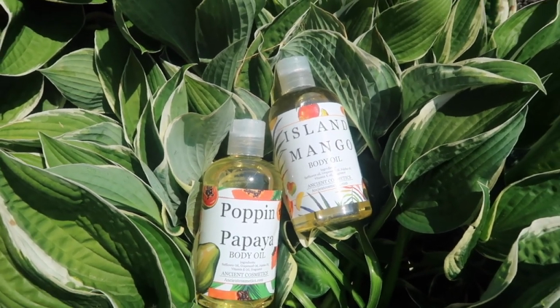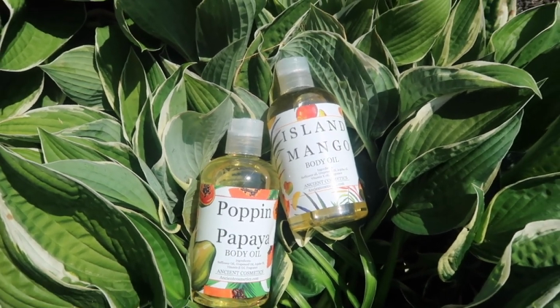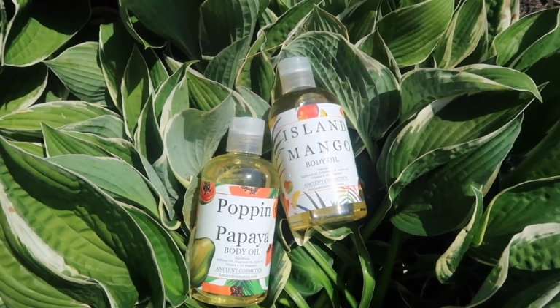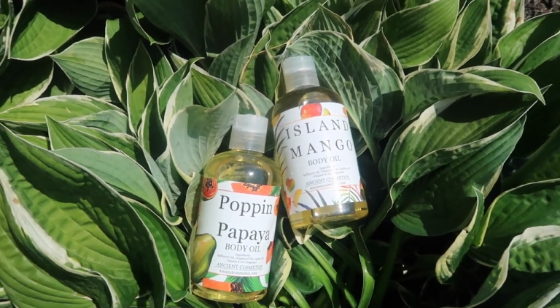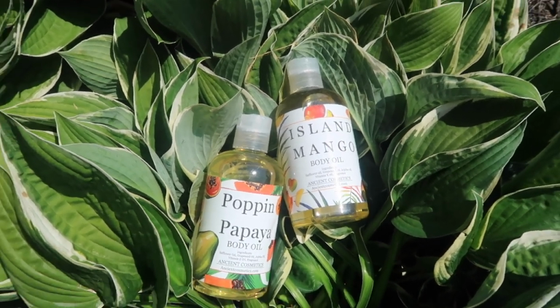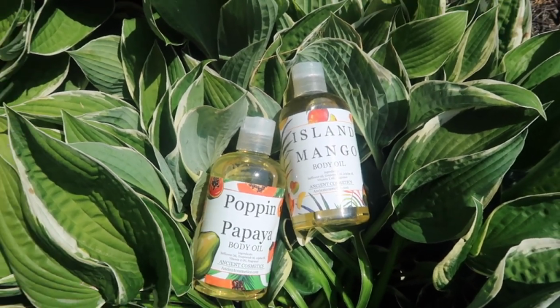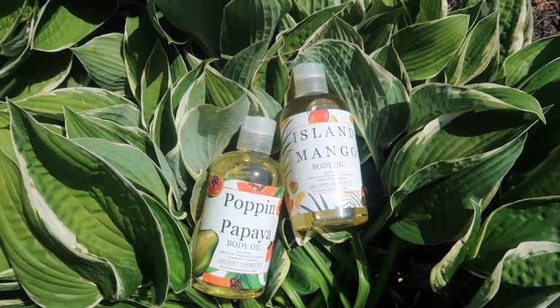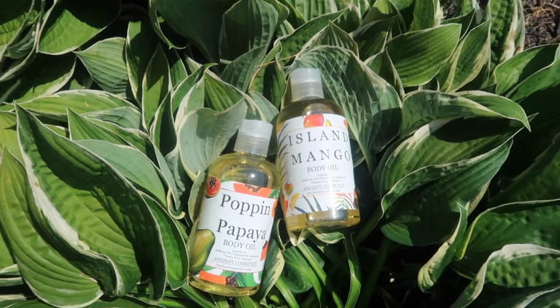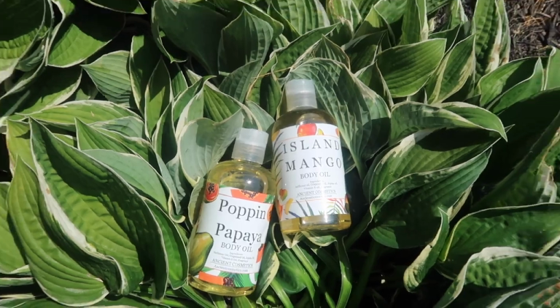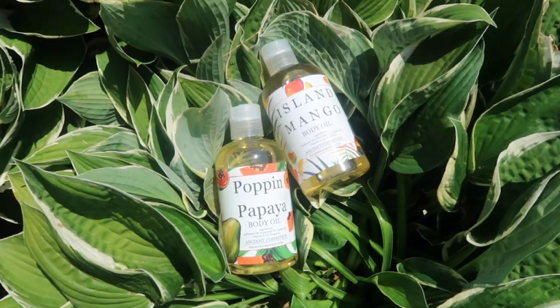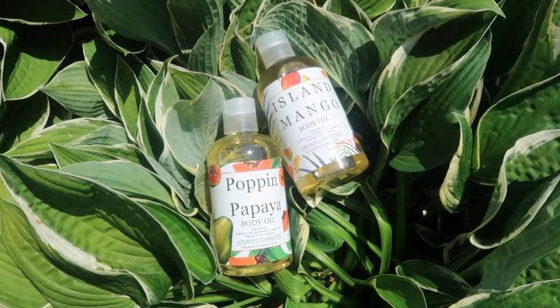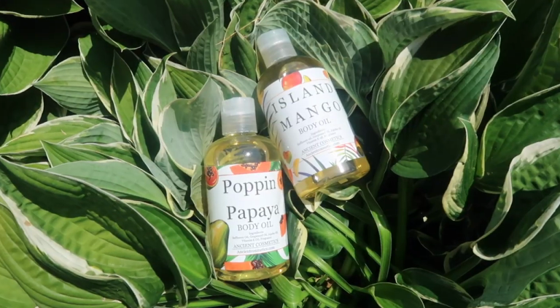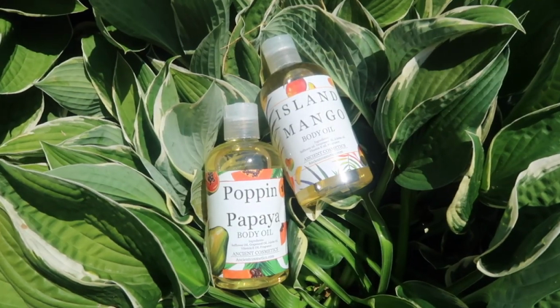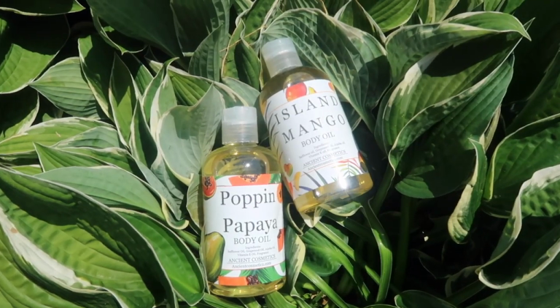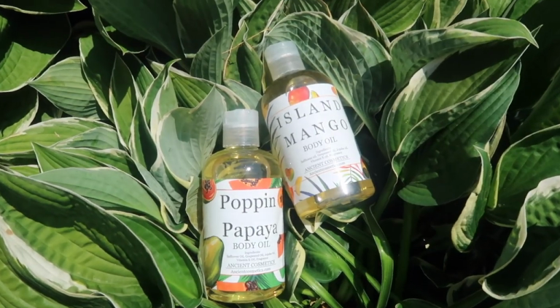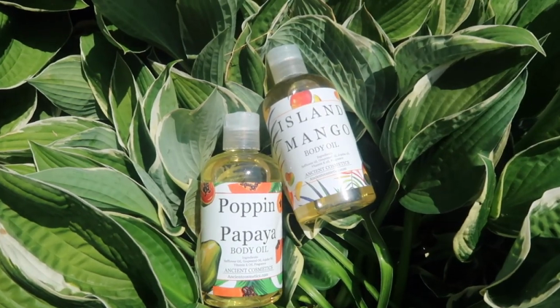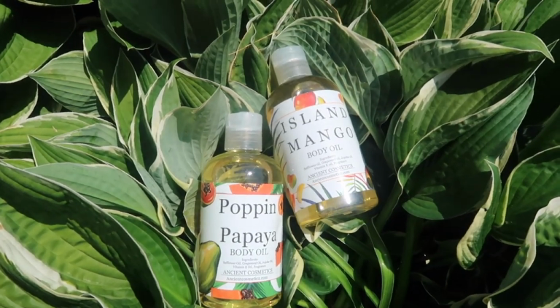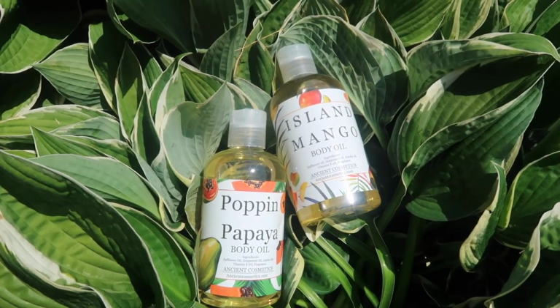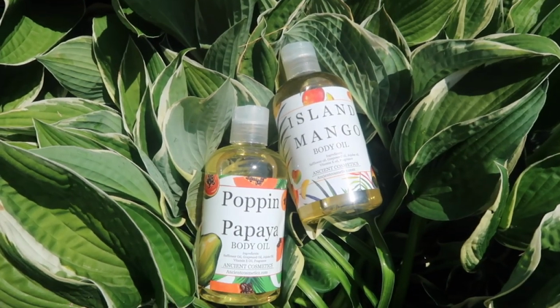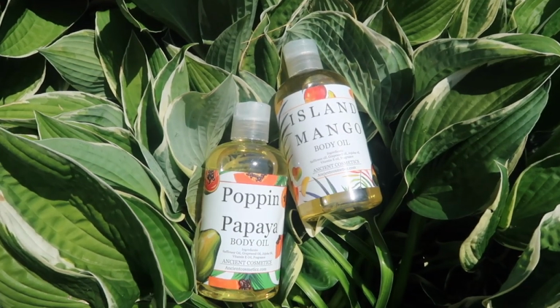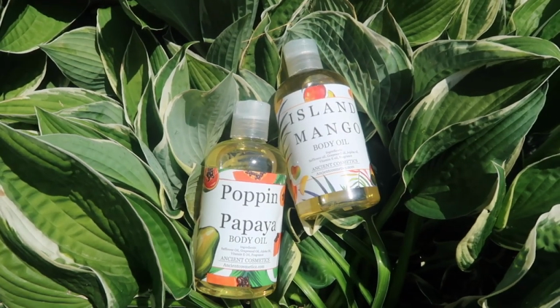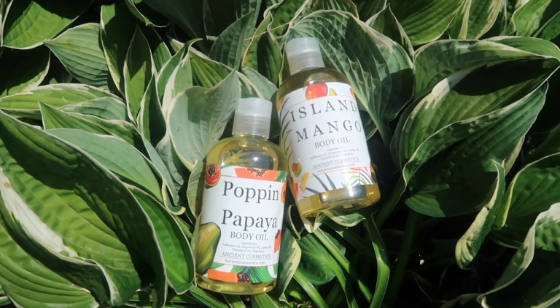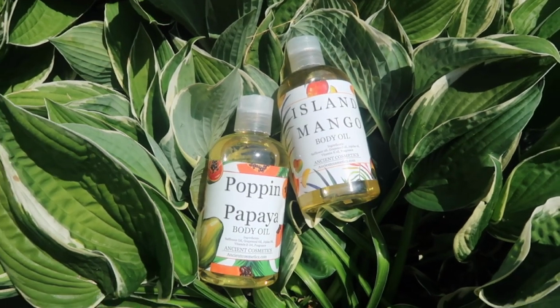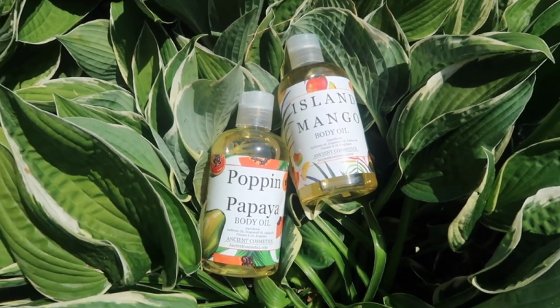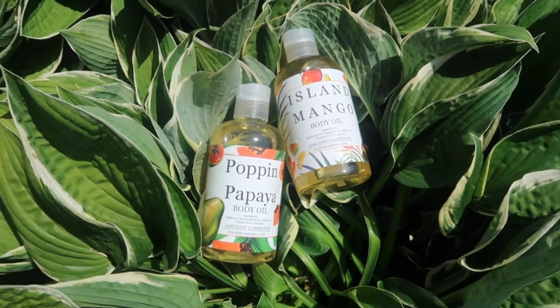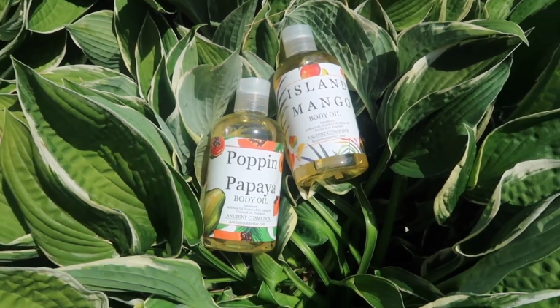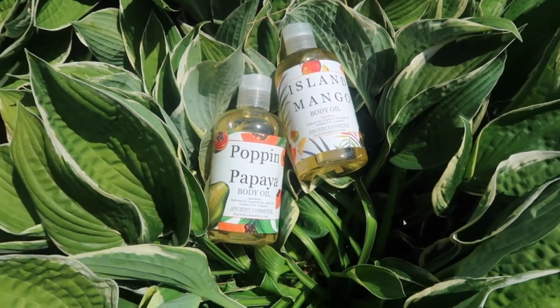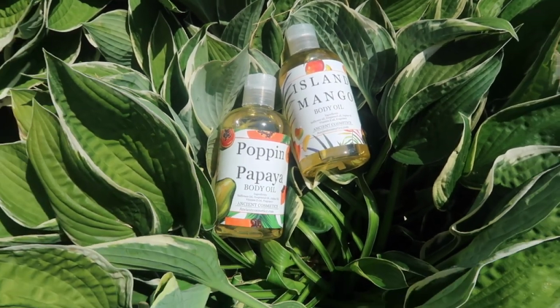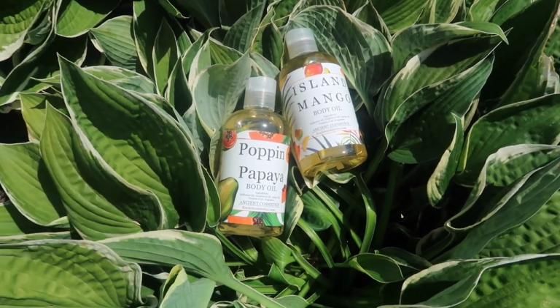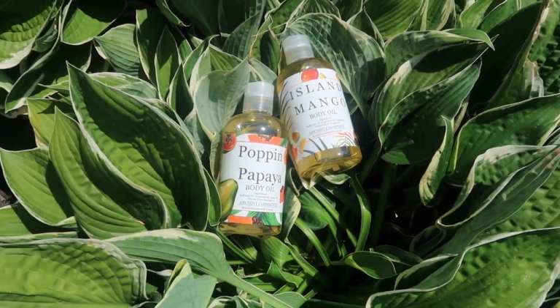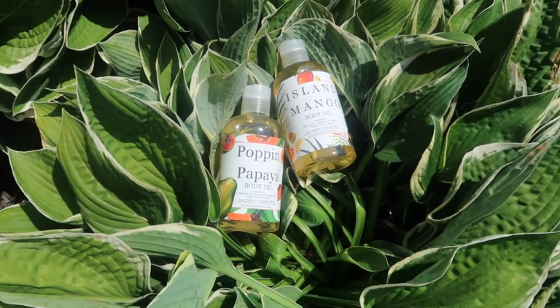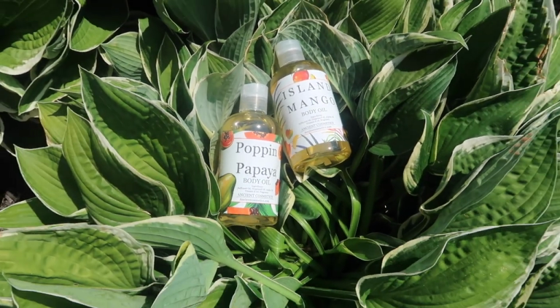Both of these have the same ingredients as well. It contains sapphire oil, grapeseed oil, jojoba oil, vitamin E oil, and fragrance.